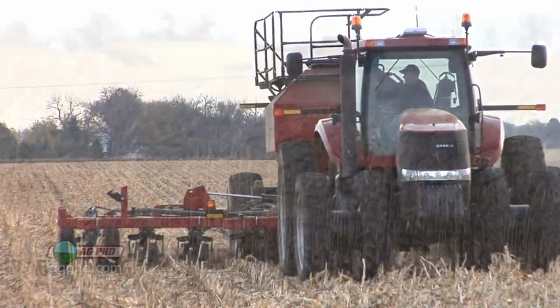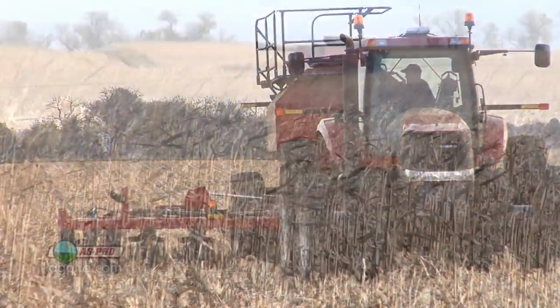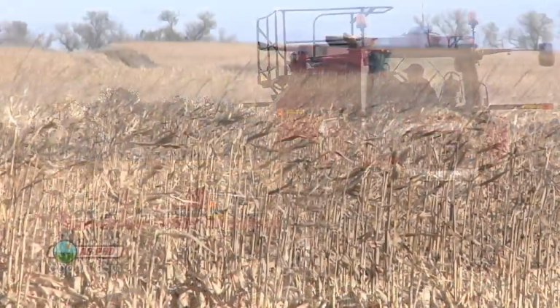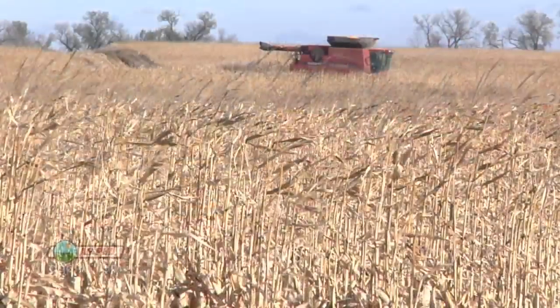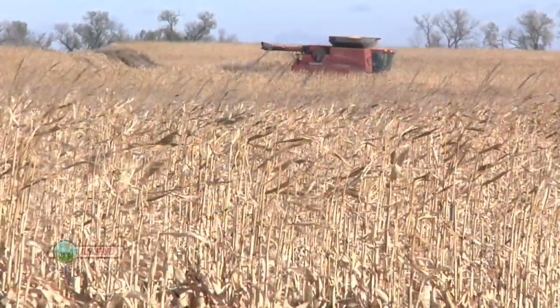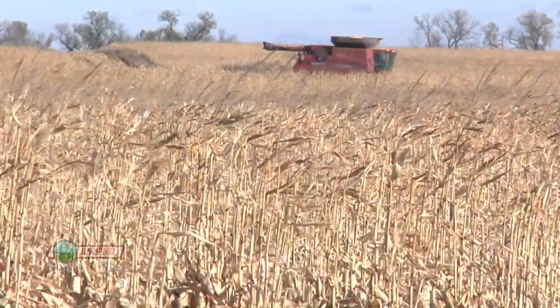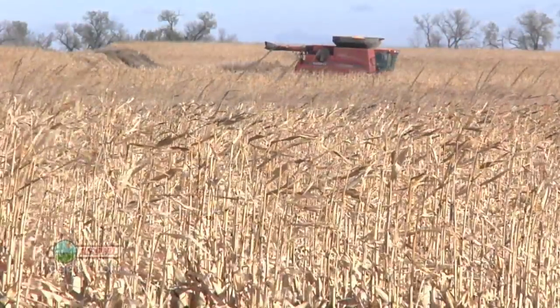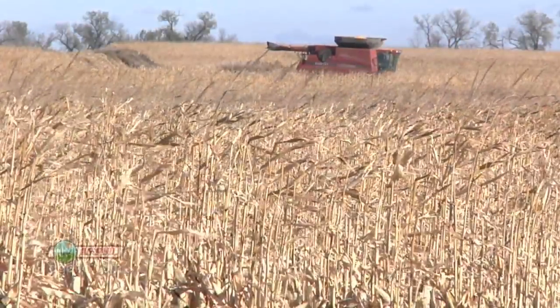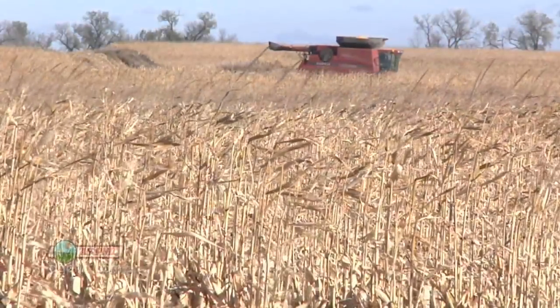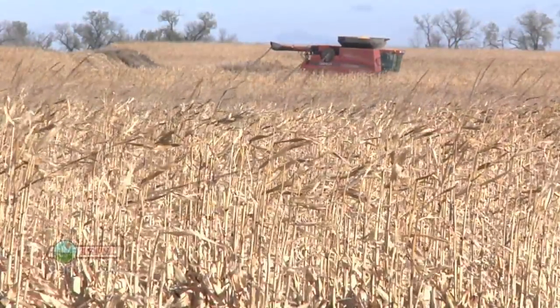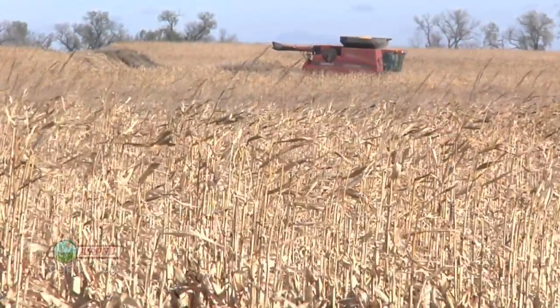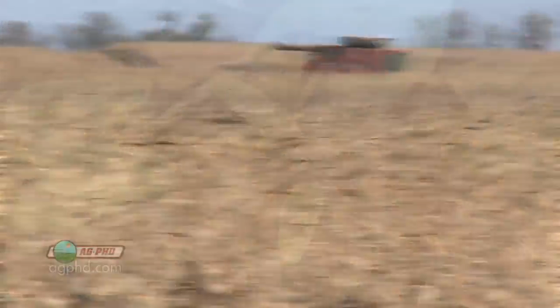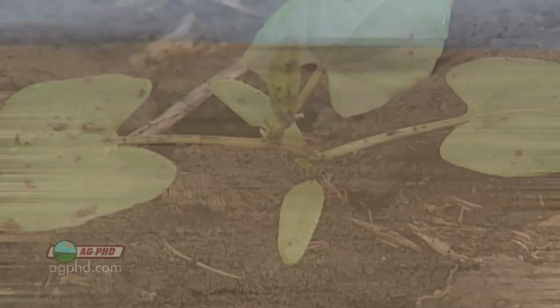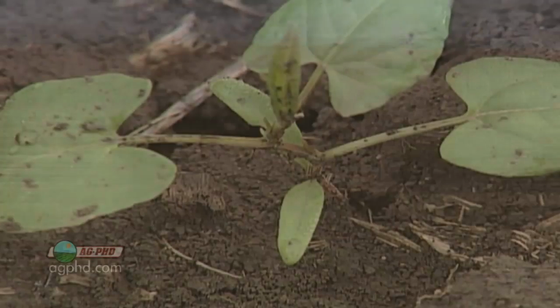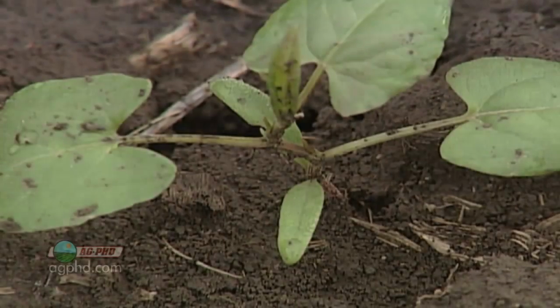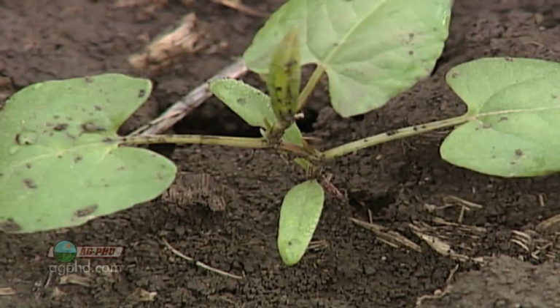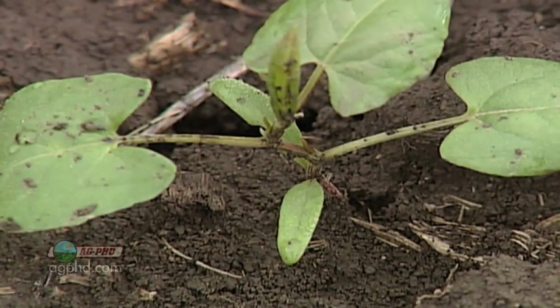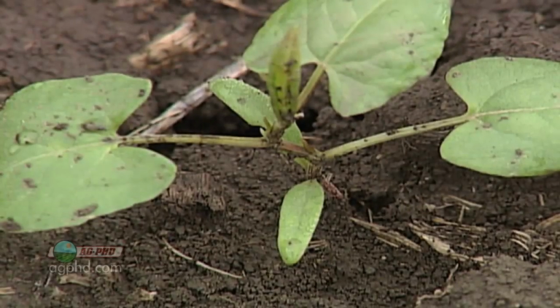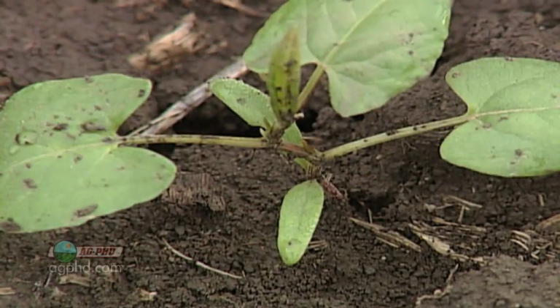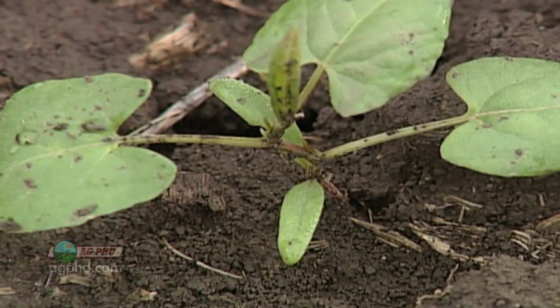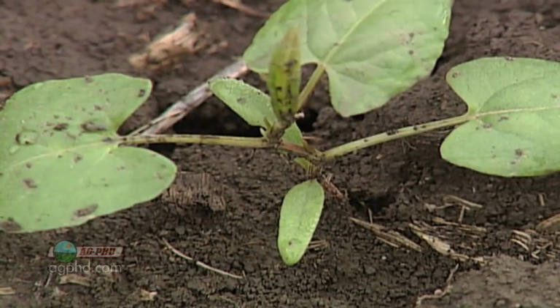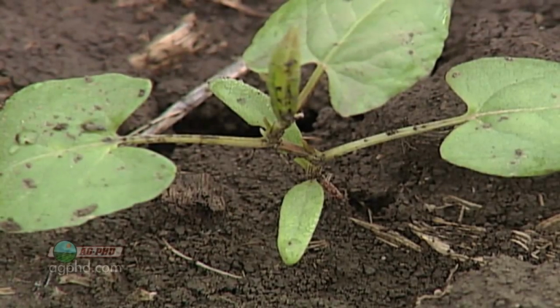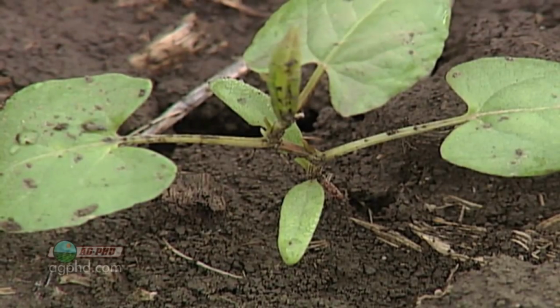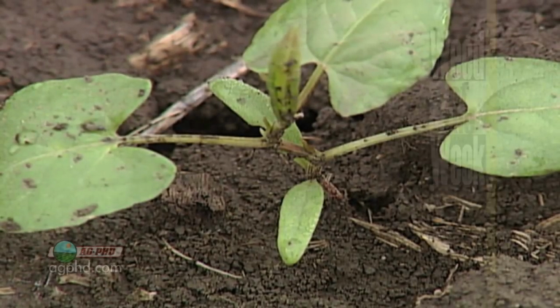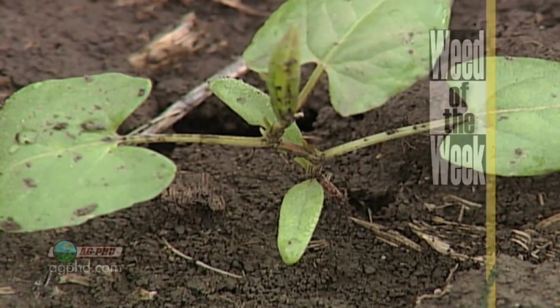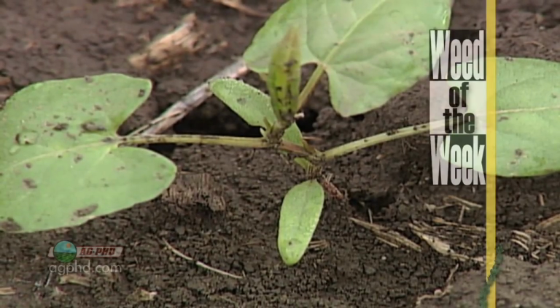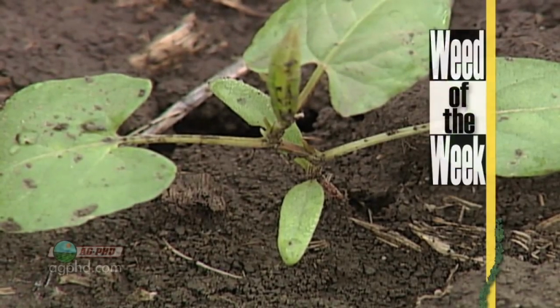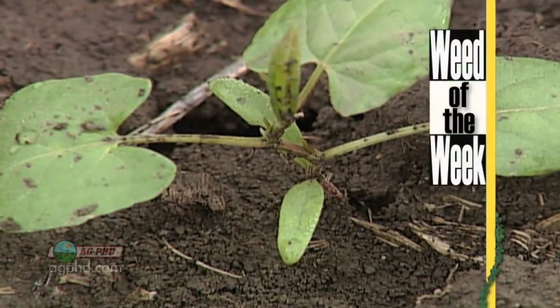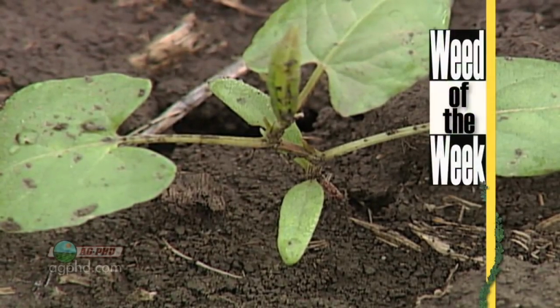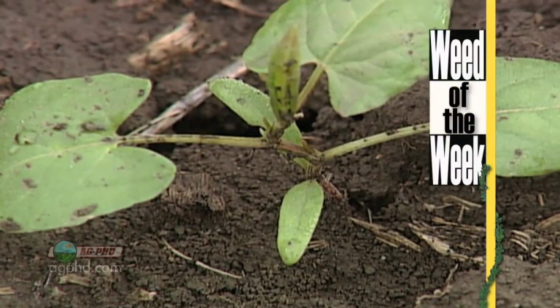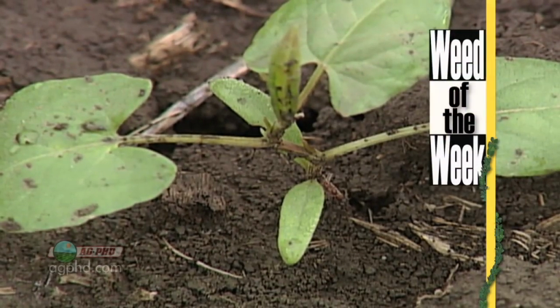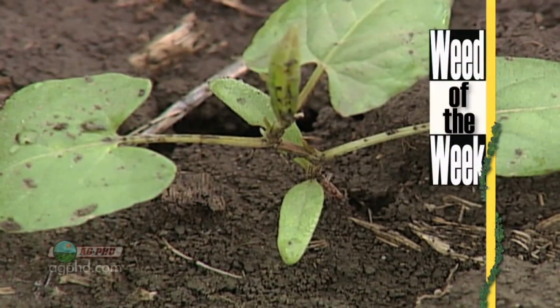Better fertility is great for crop production, but it means nothing if you don't control the weeds. Can you identify this week's weed?